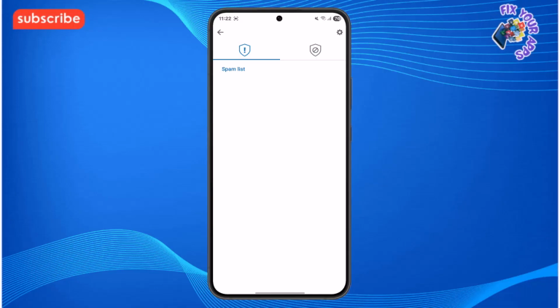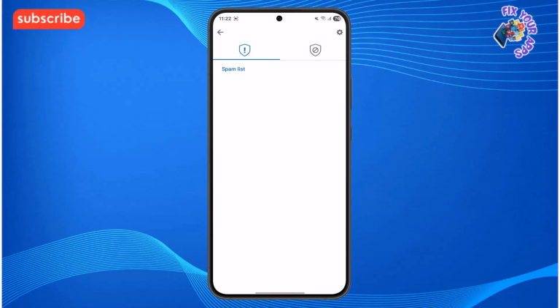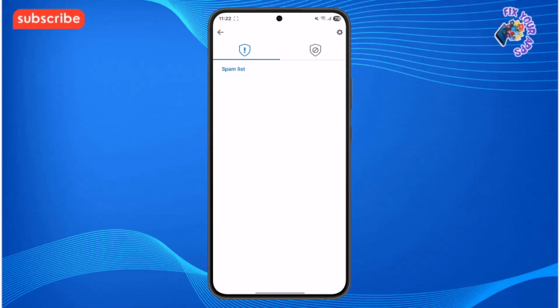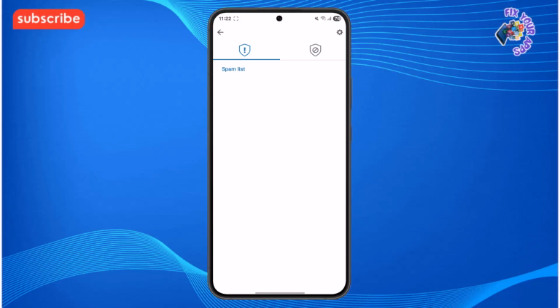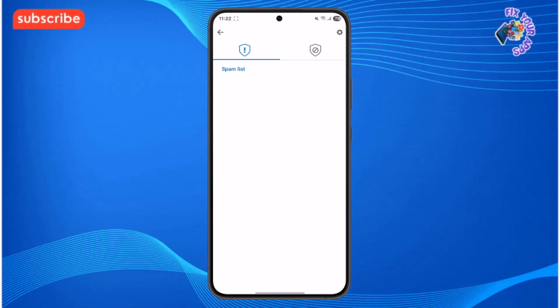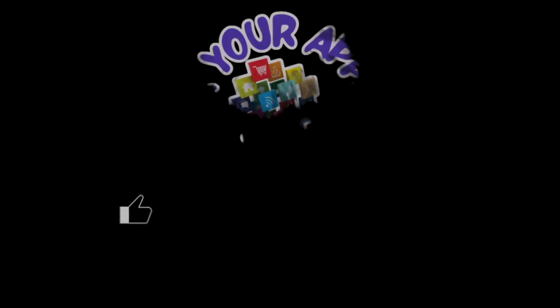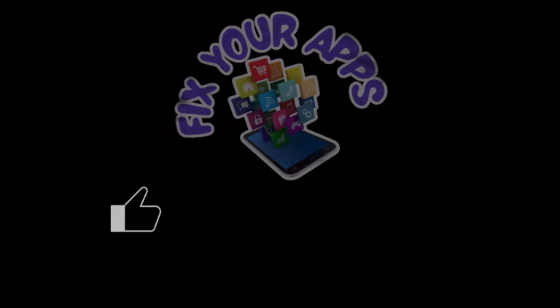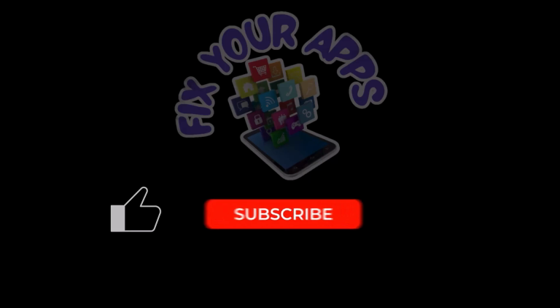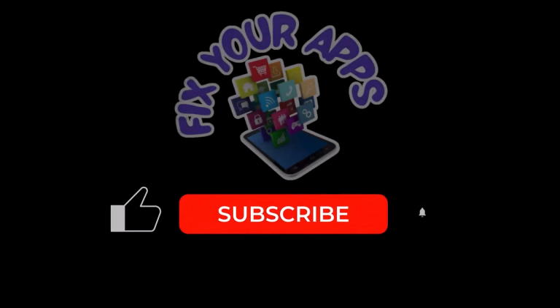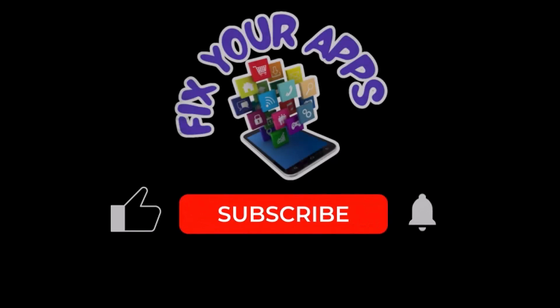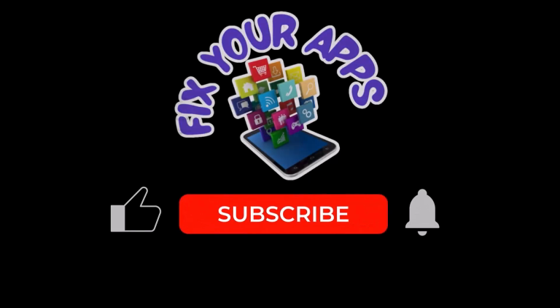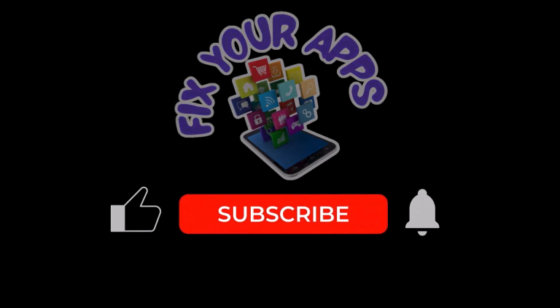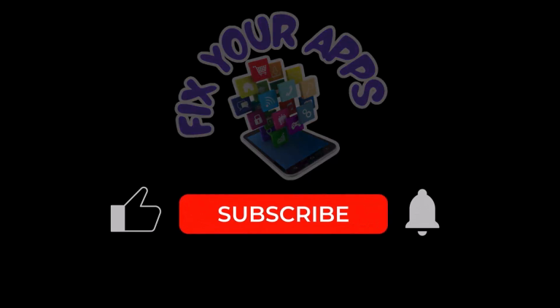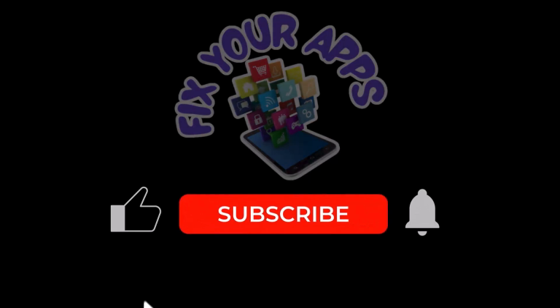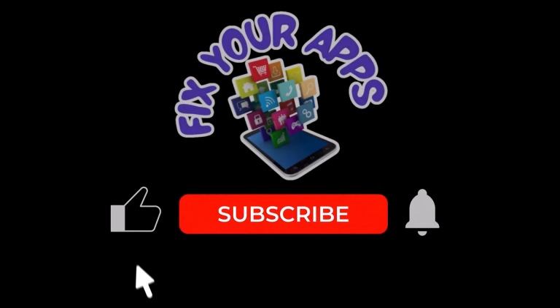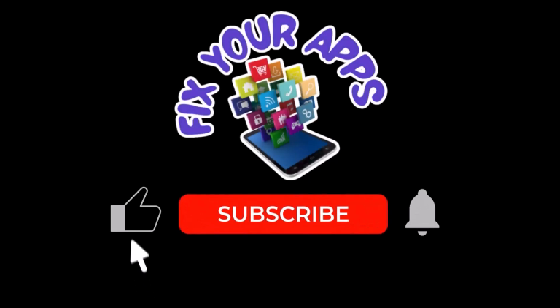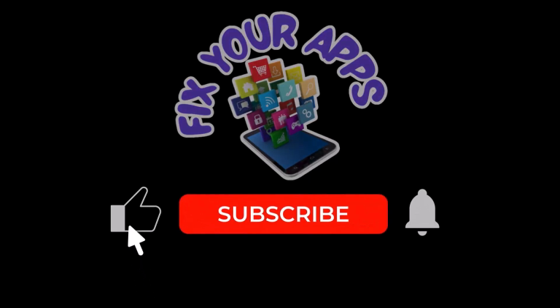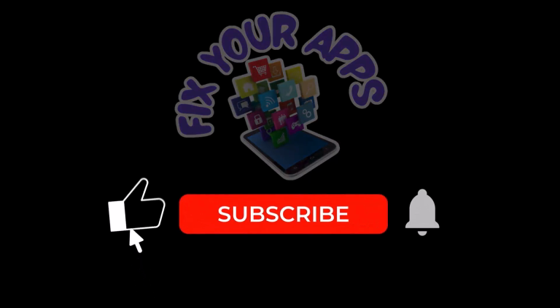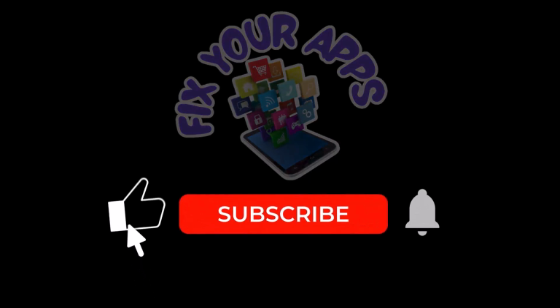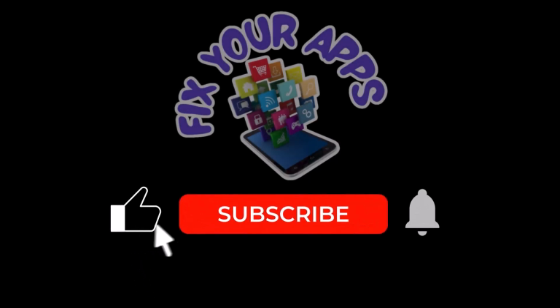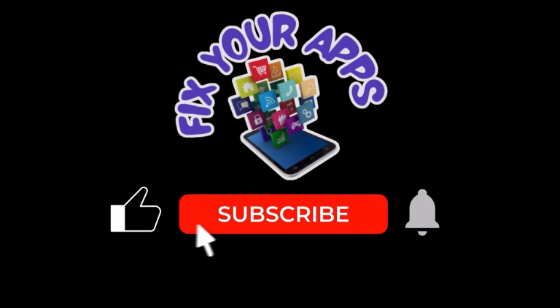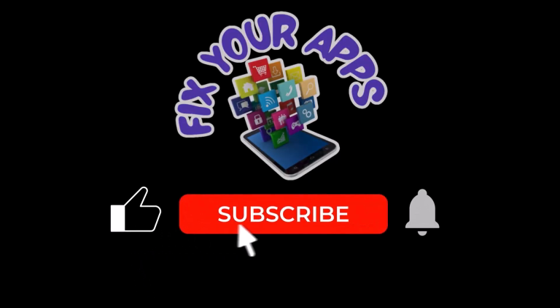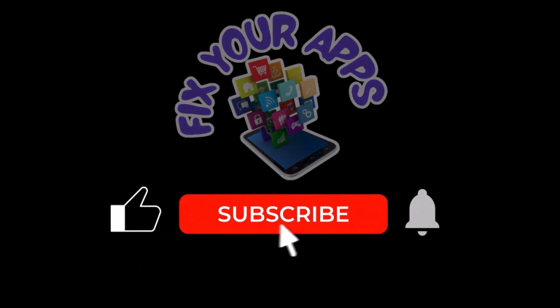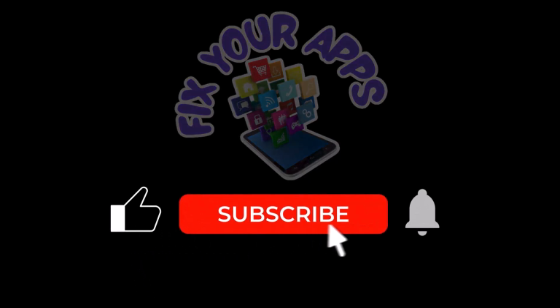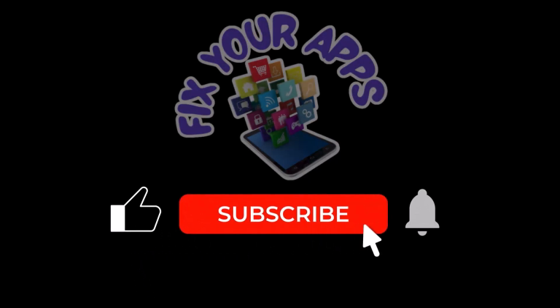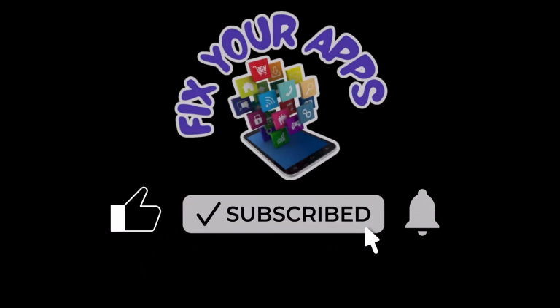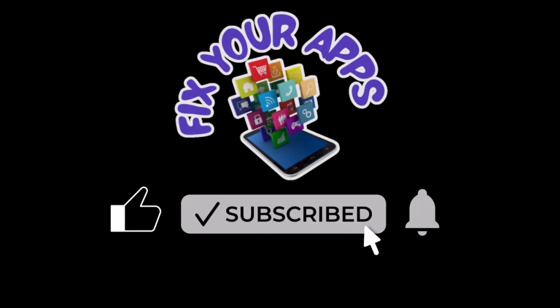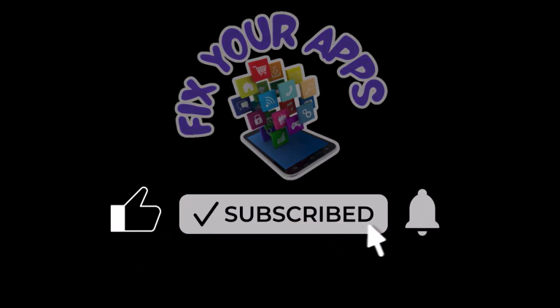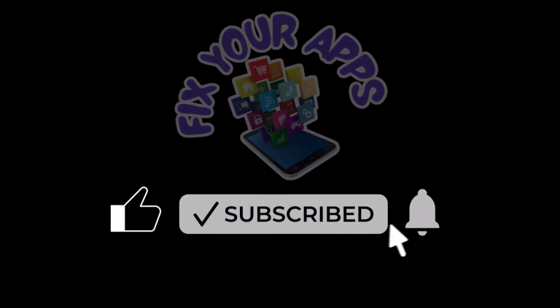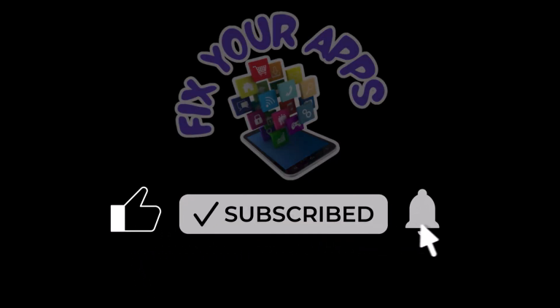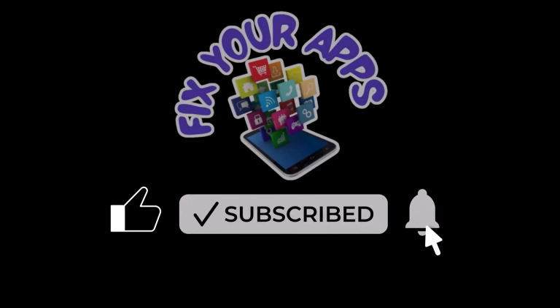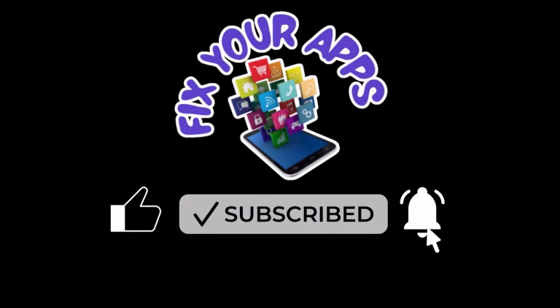Thanks for watching, and be sure to subscribe to the channel for more great content.